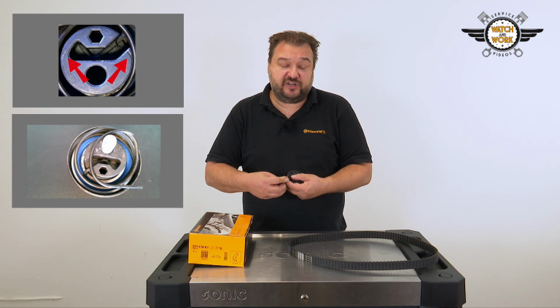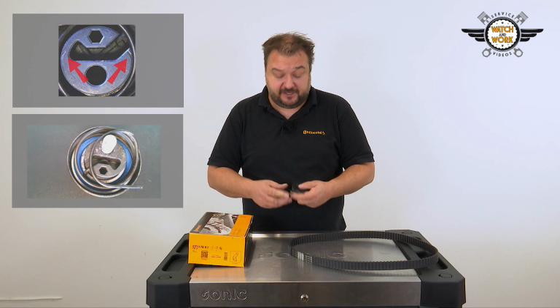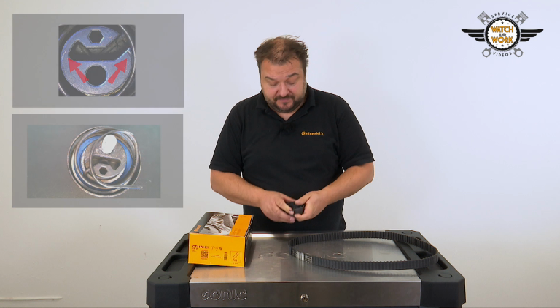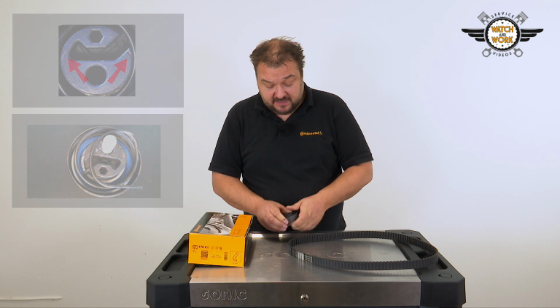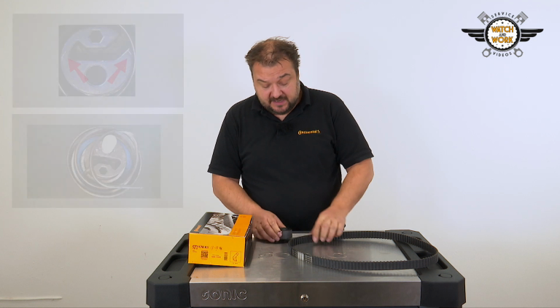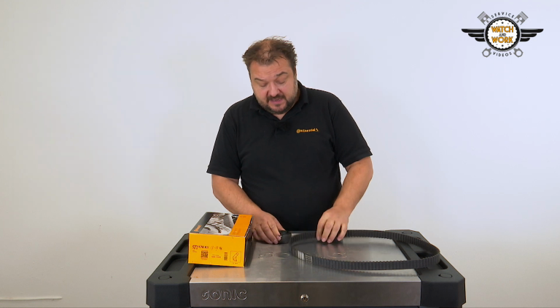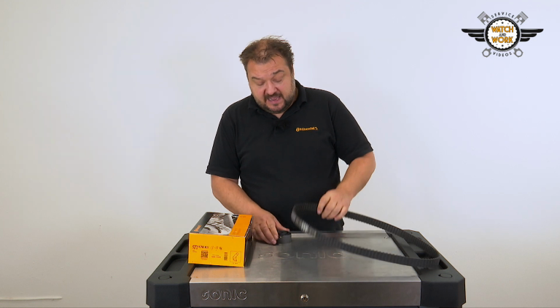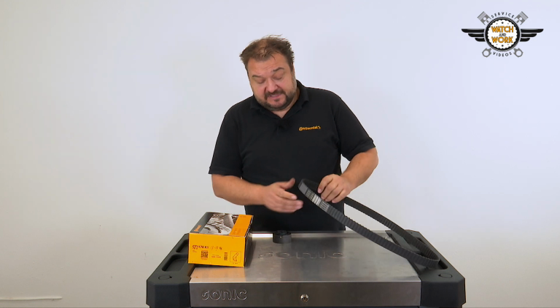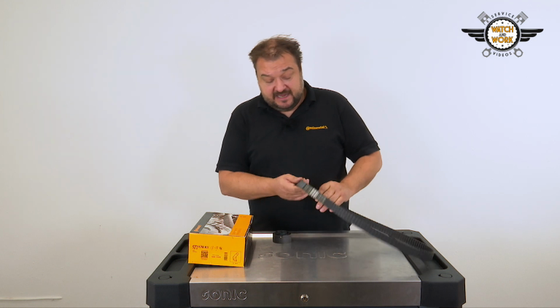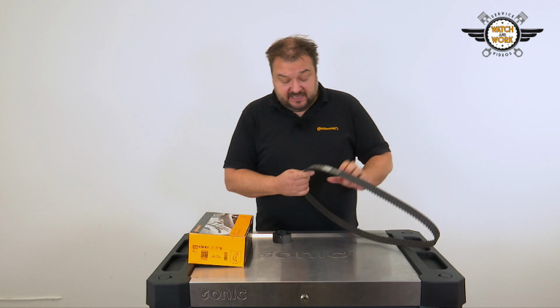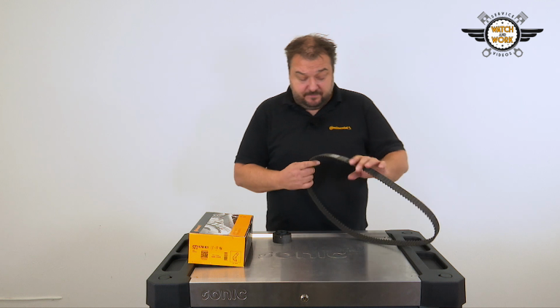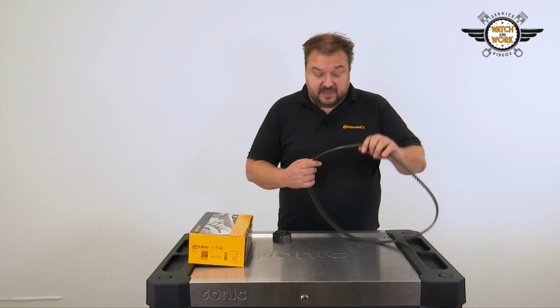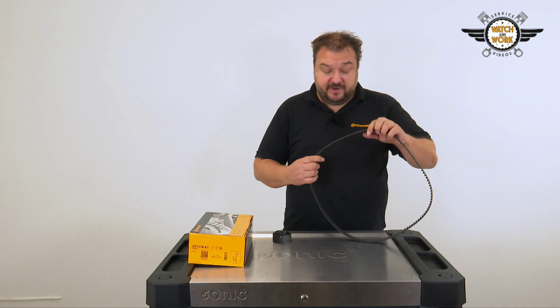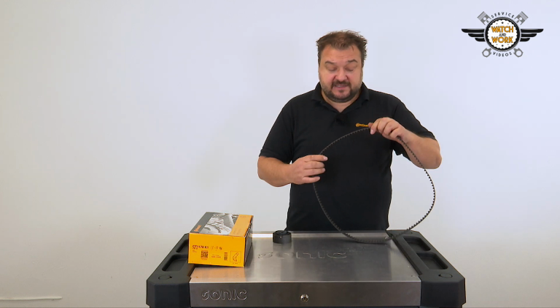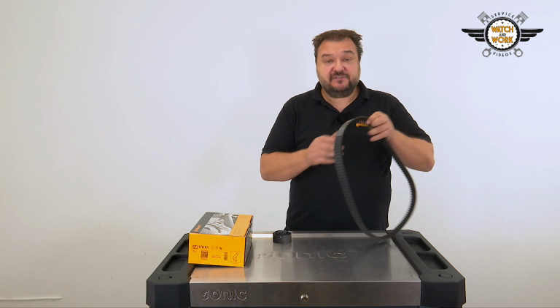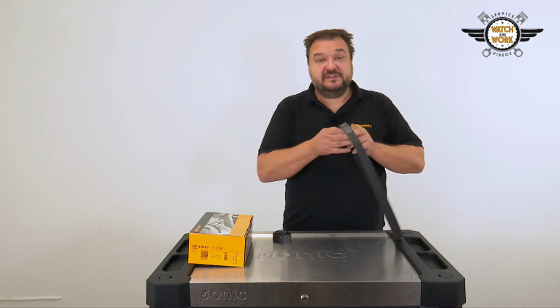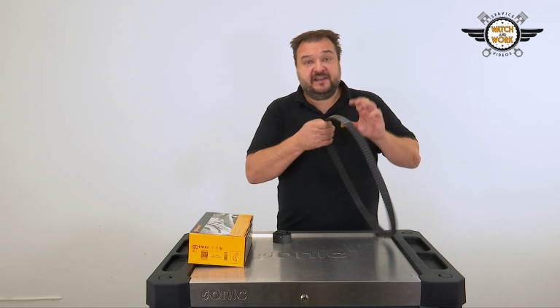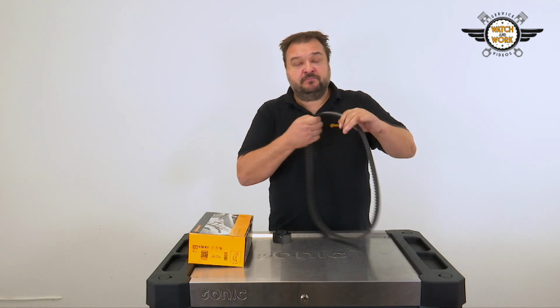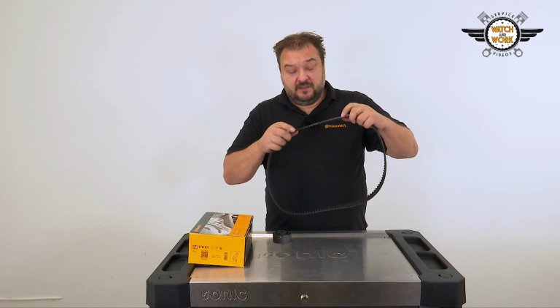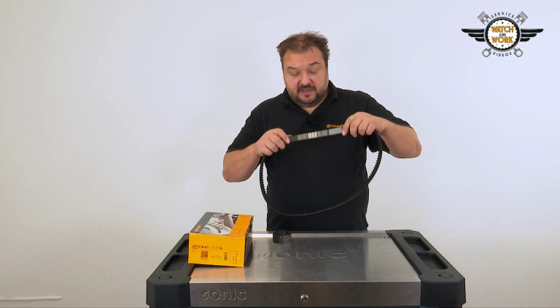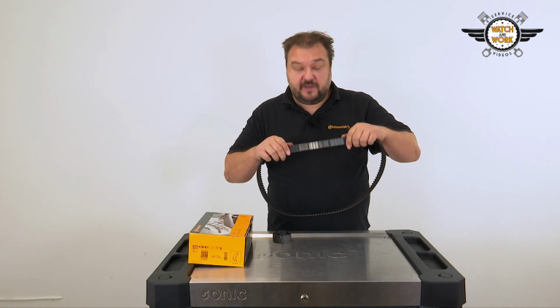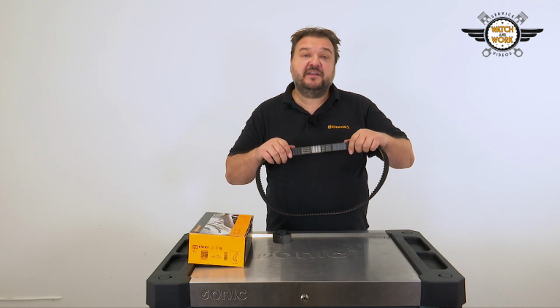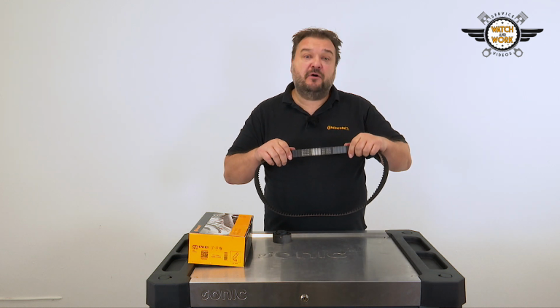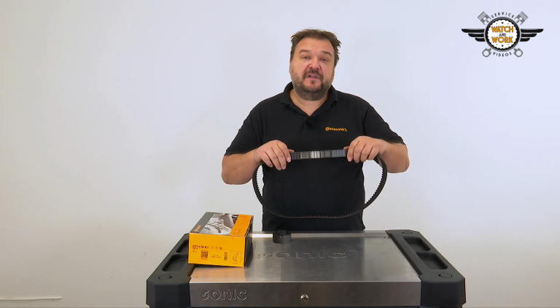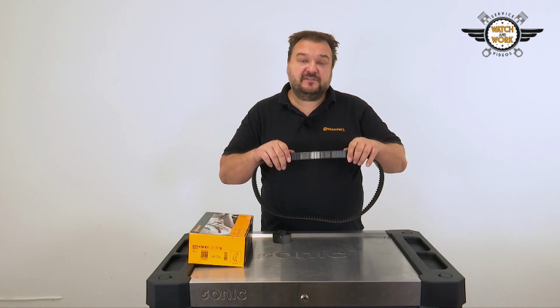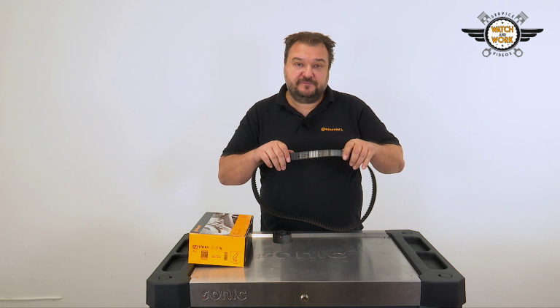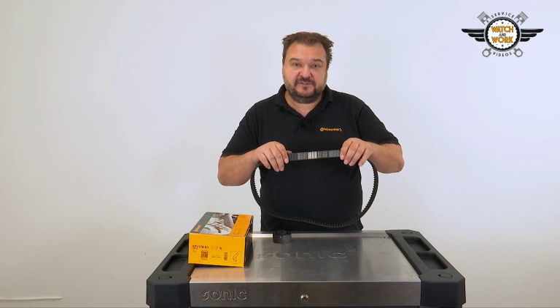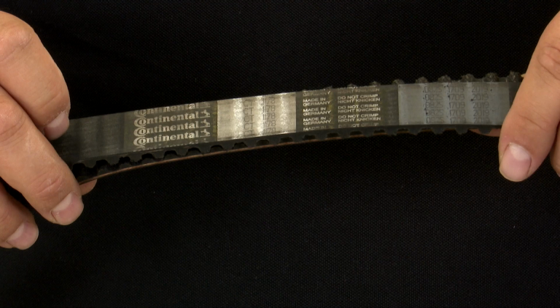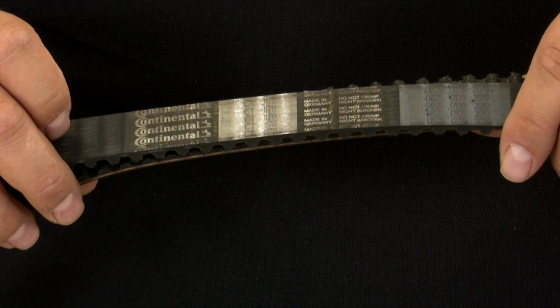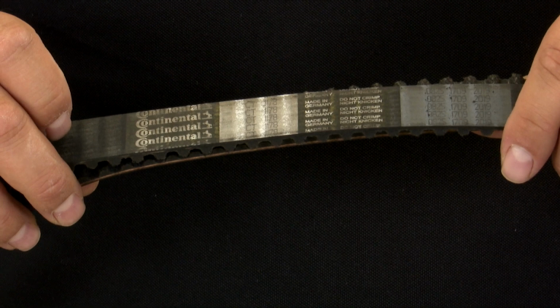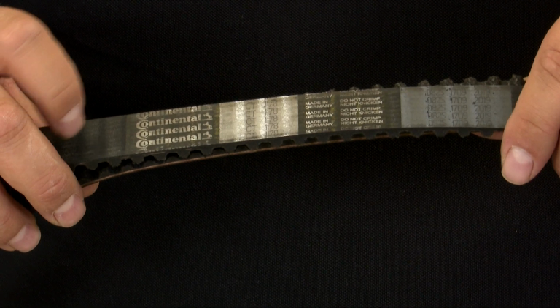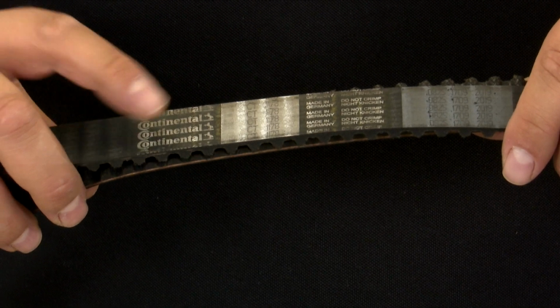You can see the effects of this on the timing belt. The back of the belt is very worn after just 20 km of operation.